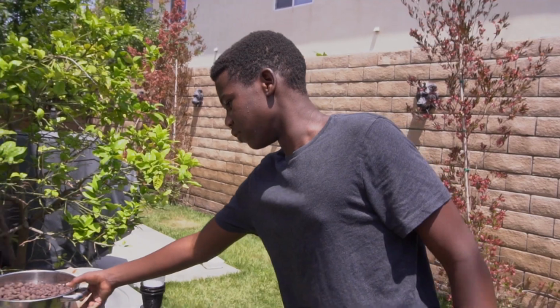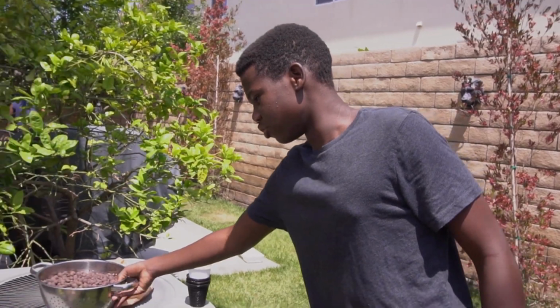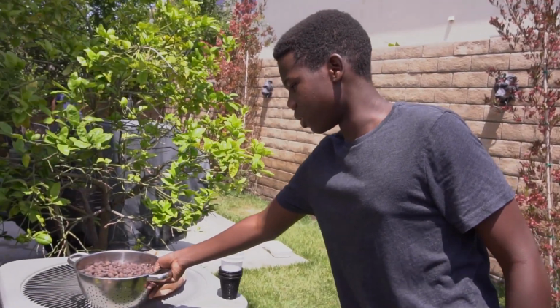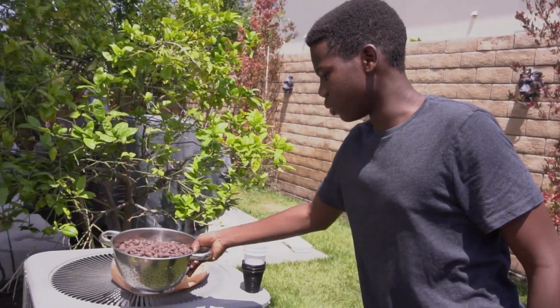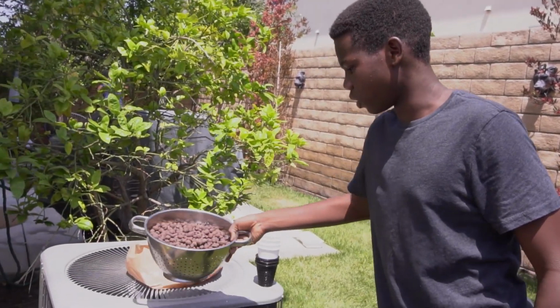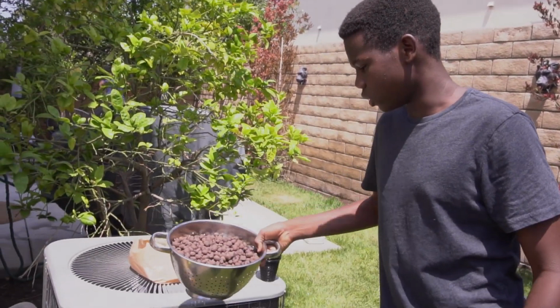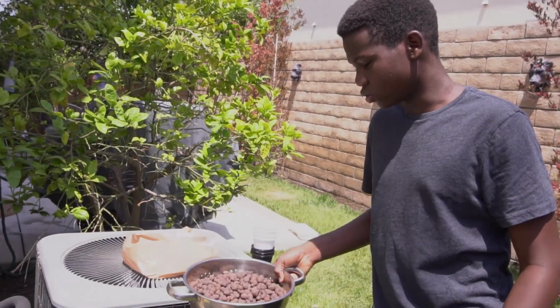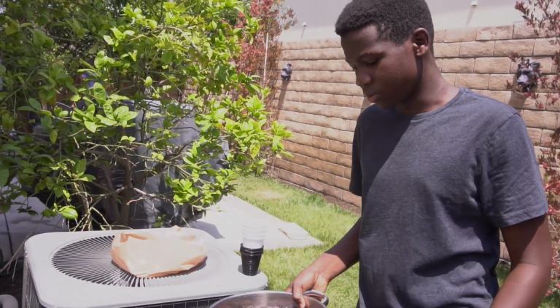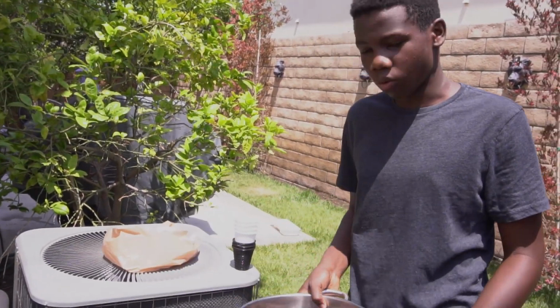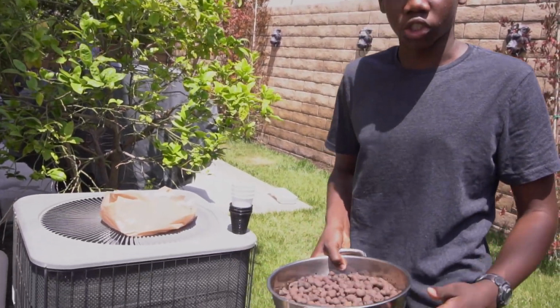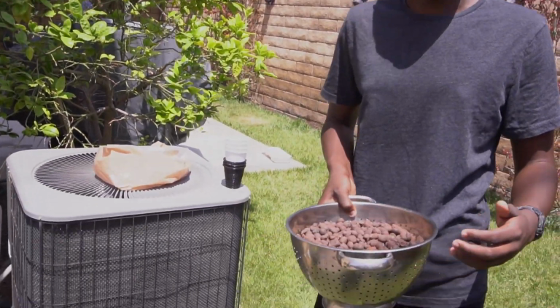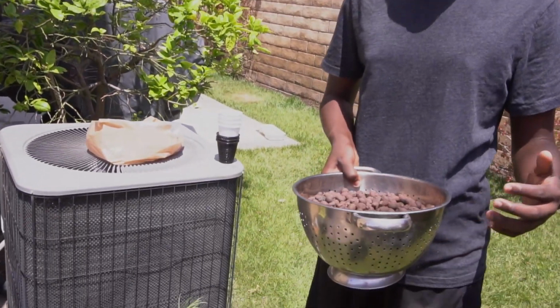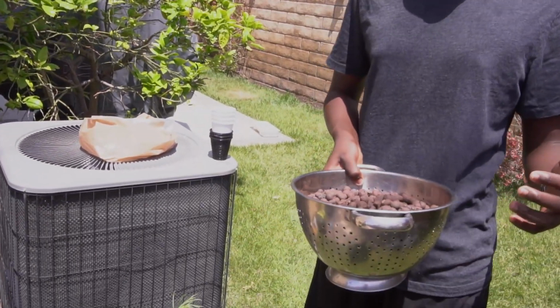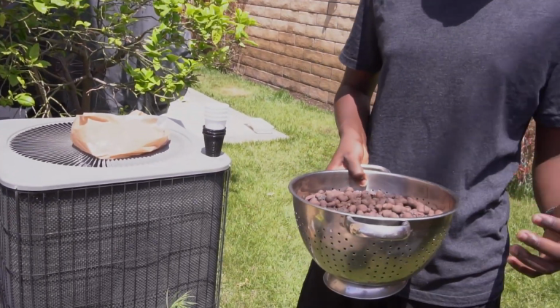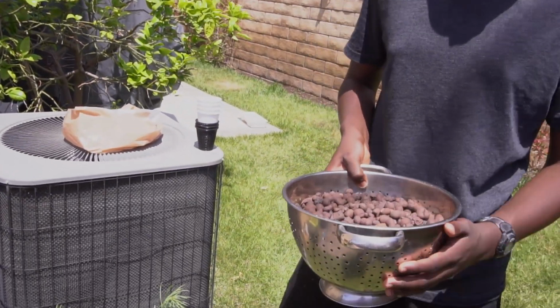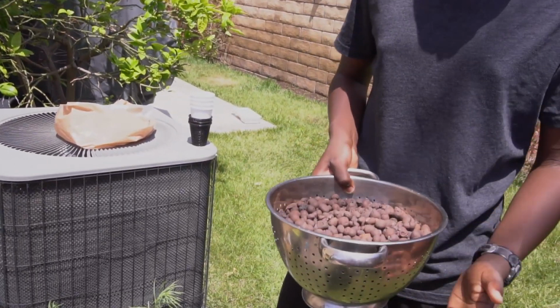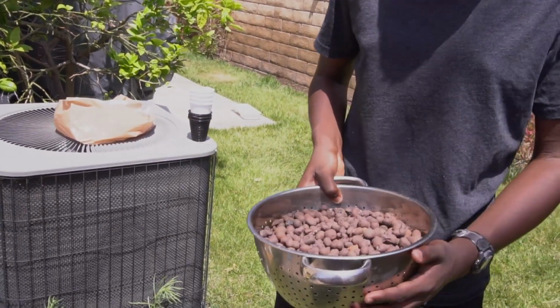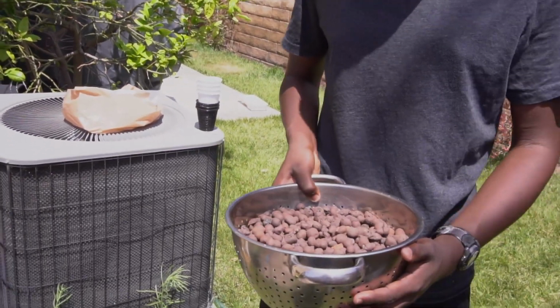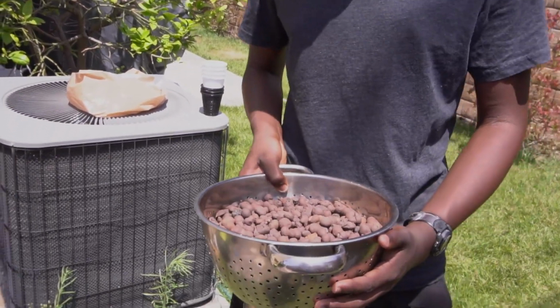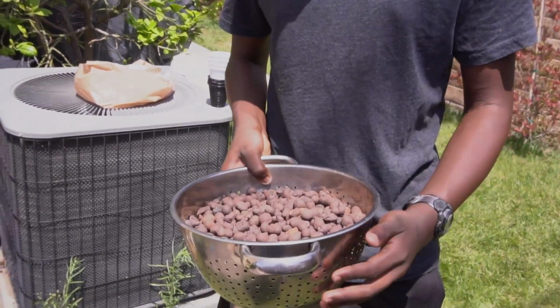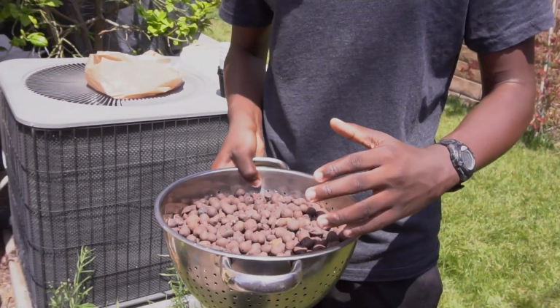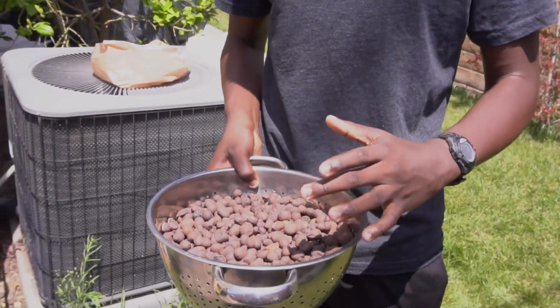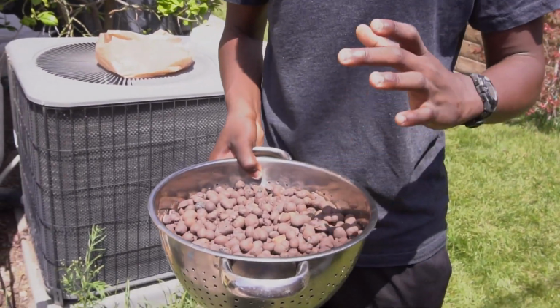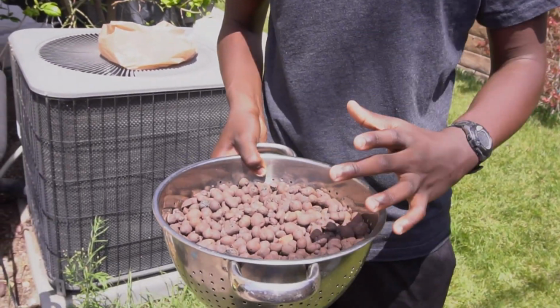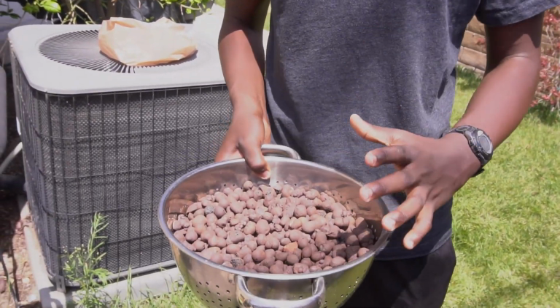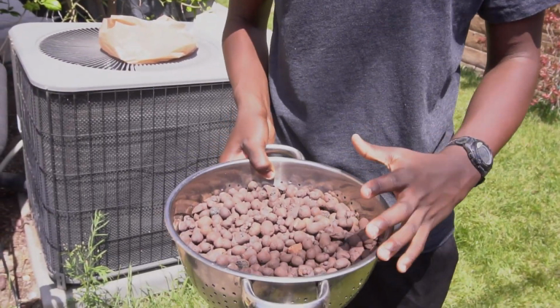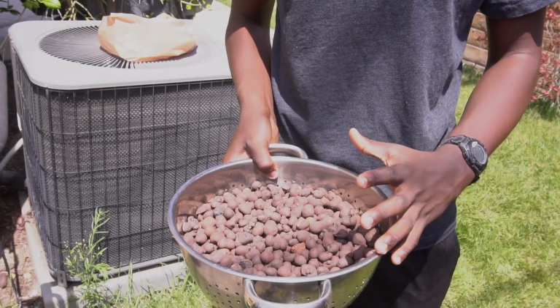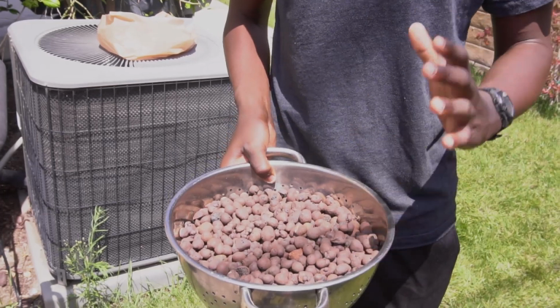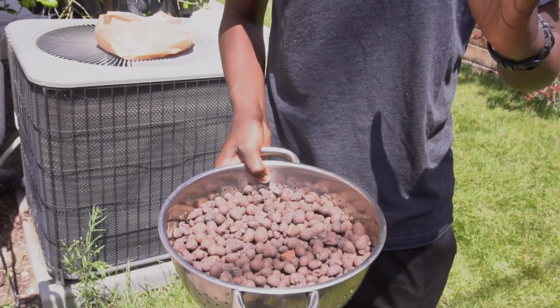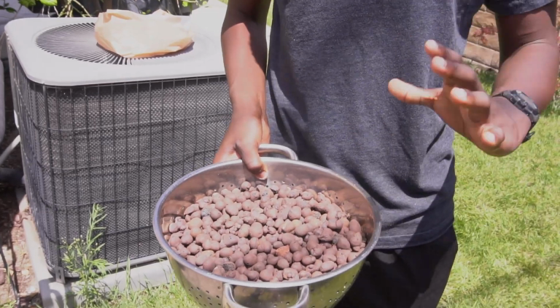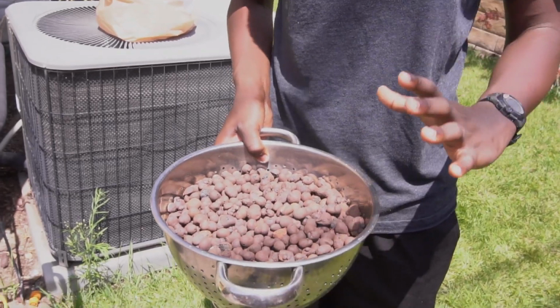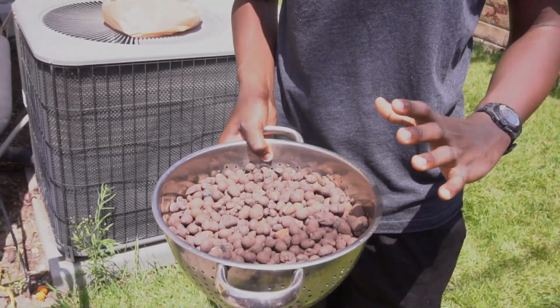Every hydroponic place I went to told me to wash the planting media — the rocks that the plants are going to grow in — so I'm about to do that.